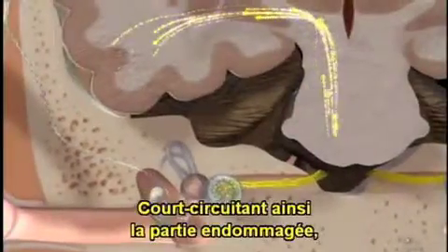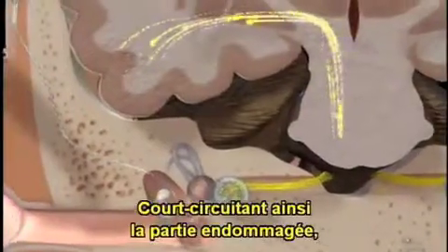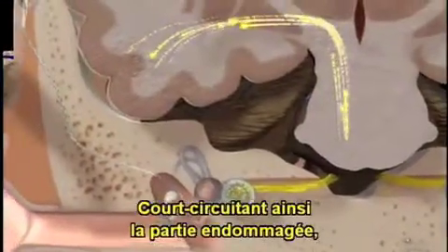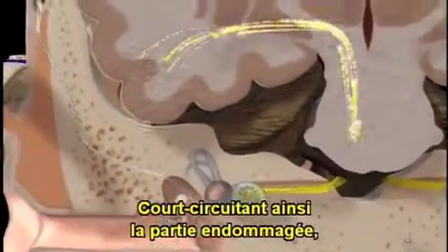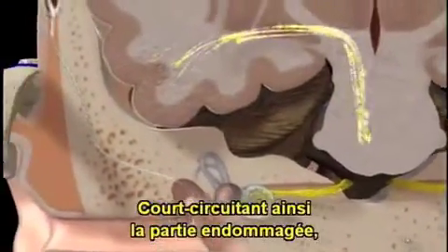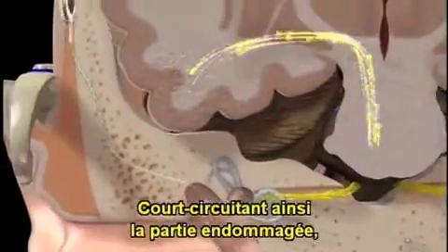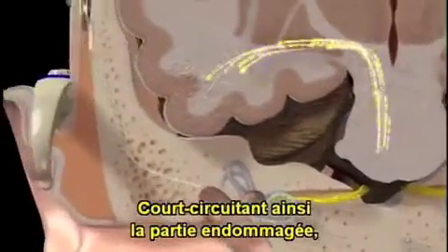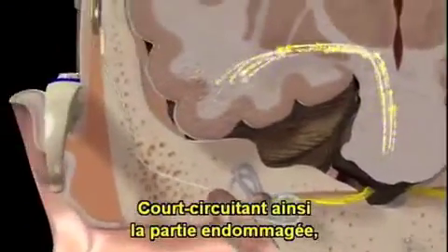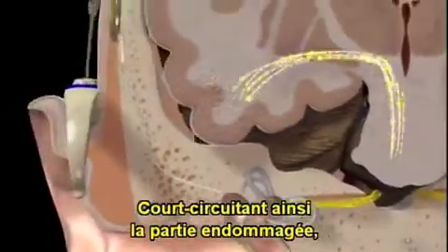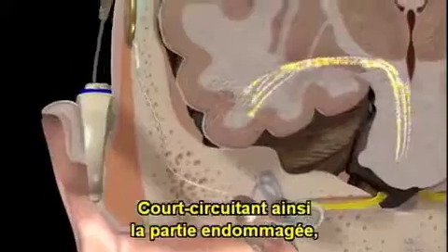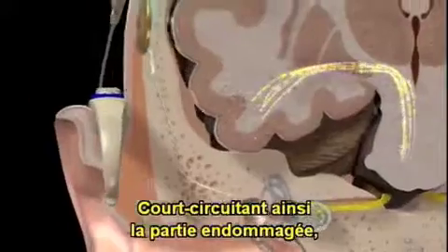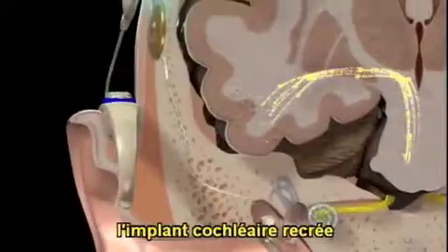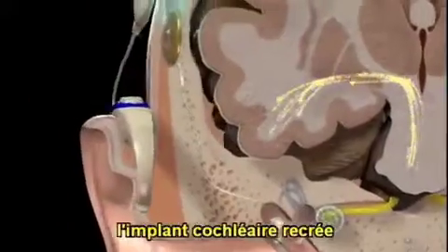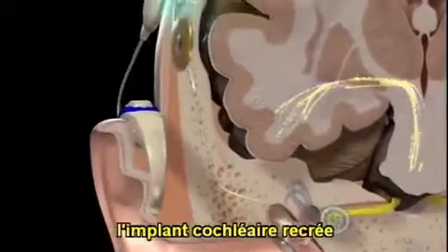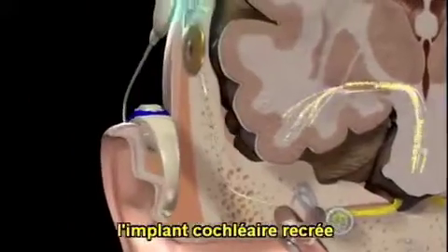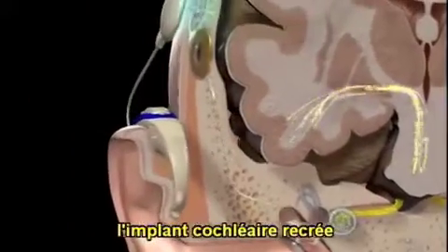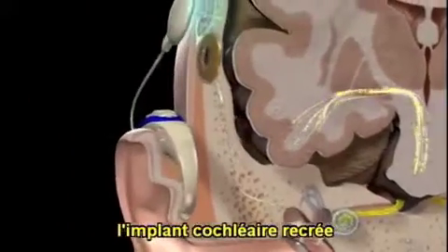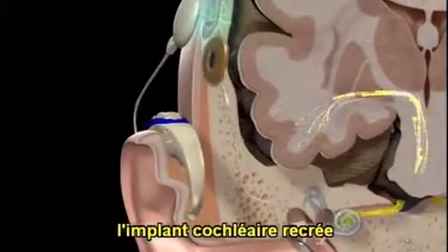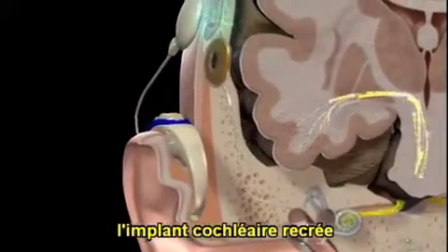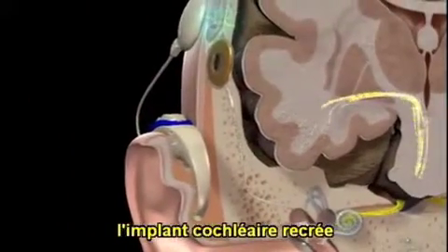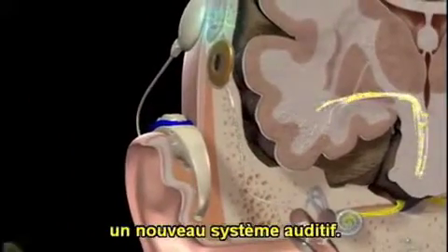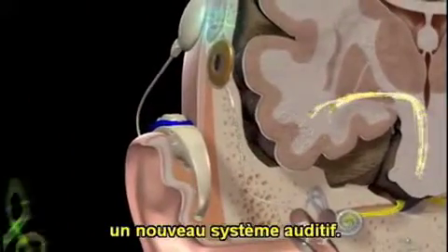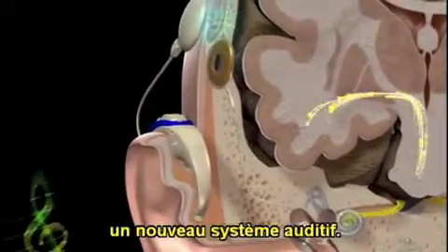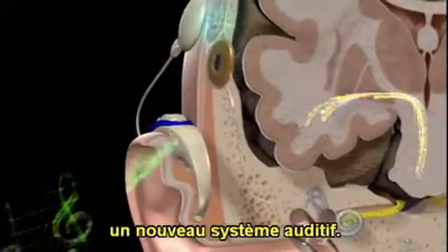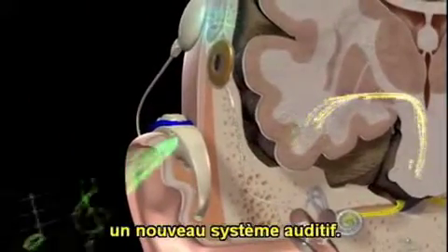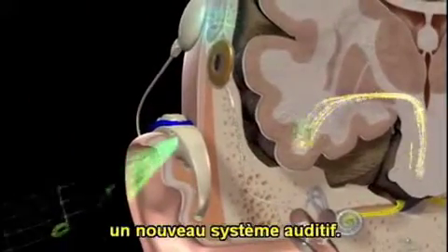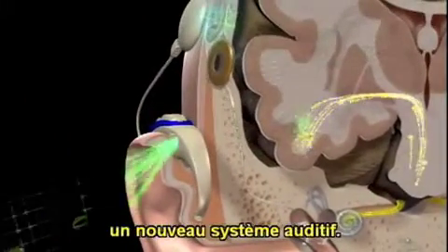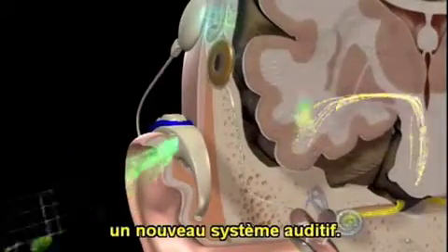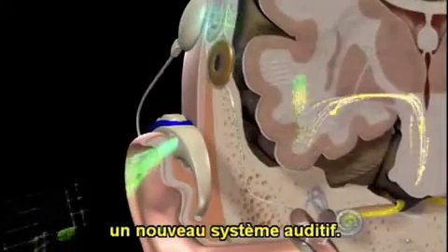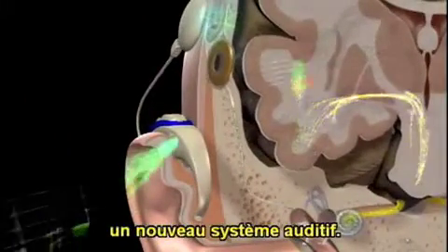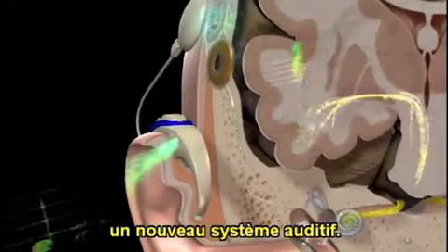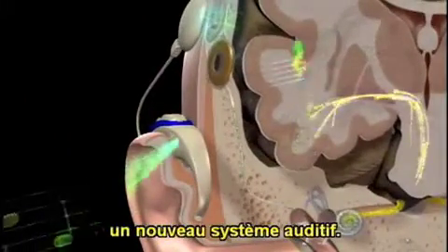Bypassing the damaged inner ear, the cochlear implant provides an entirely new mechanism for hearing.